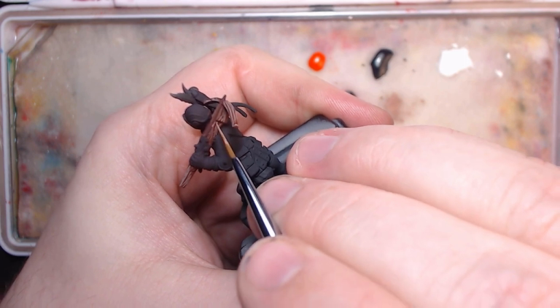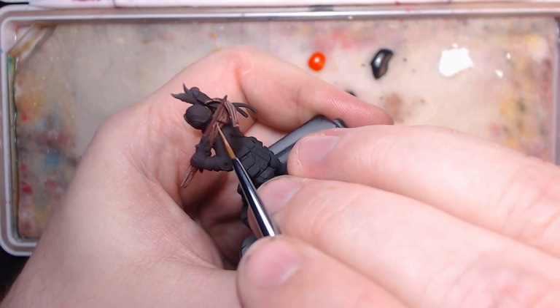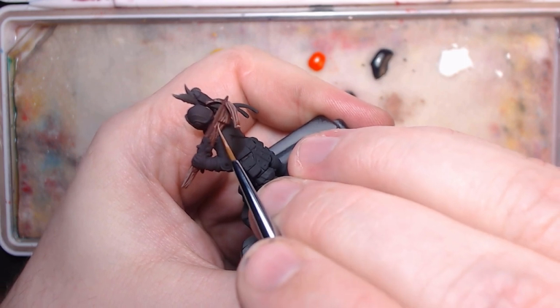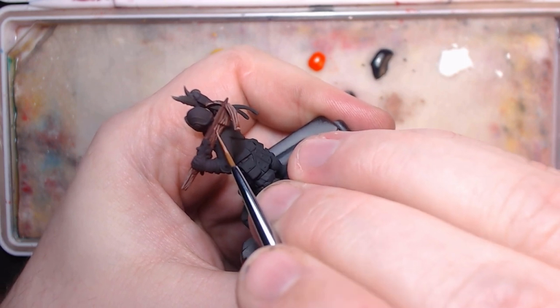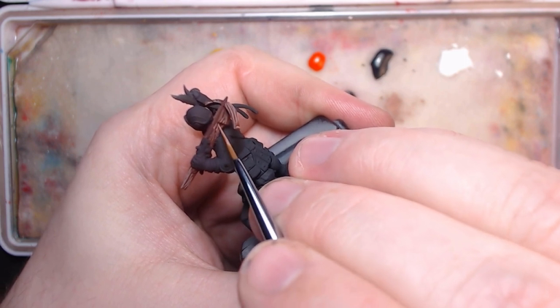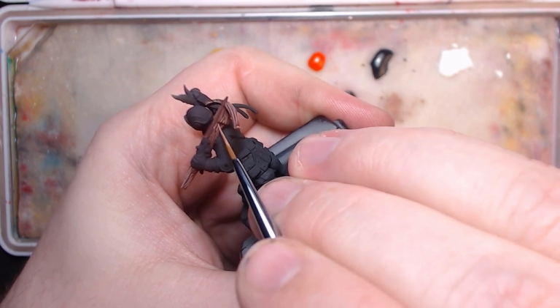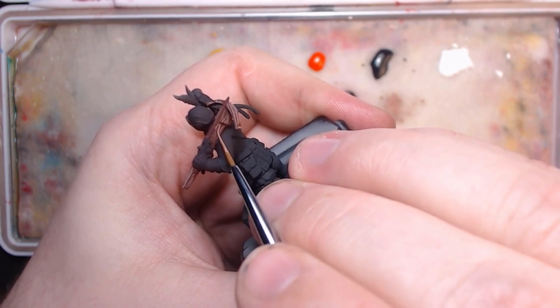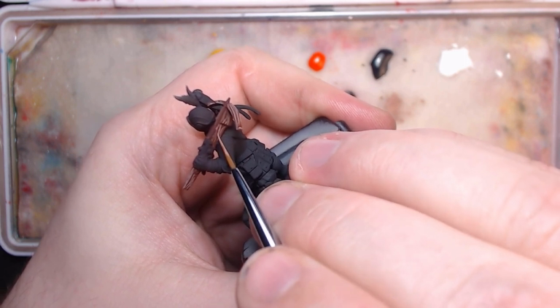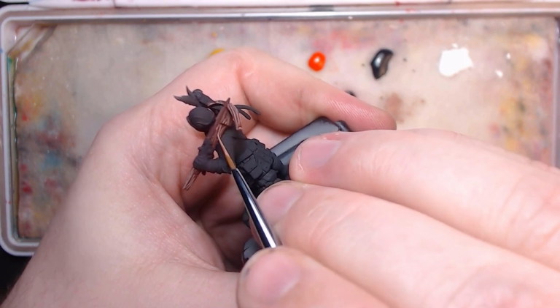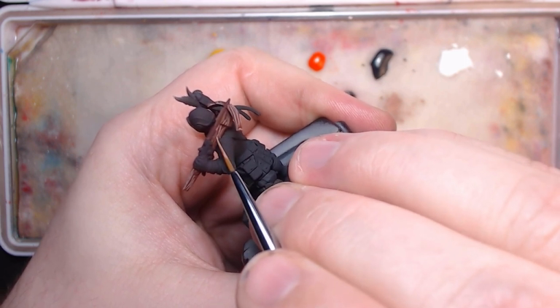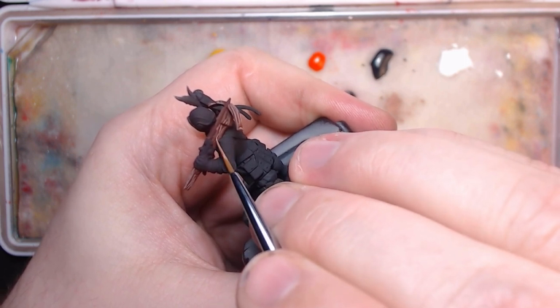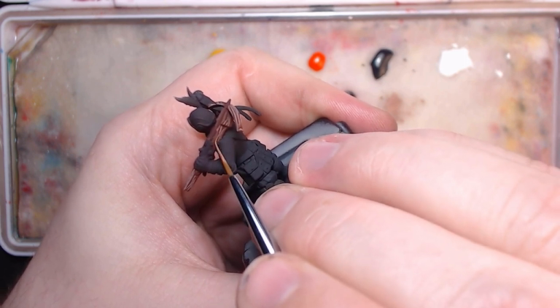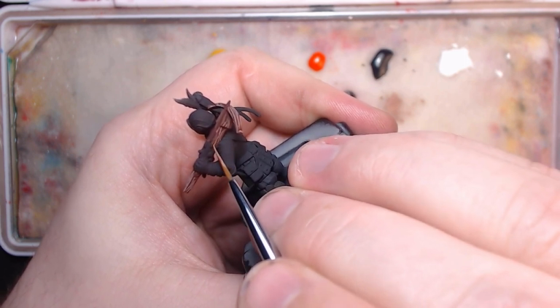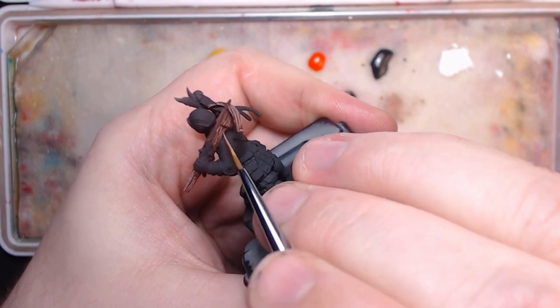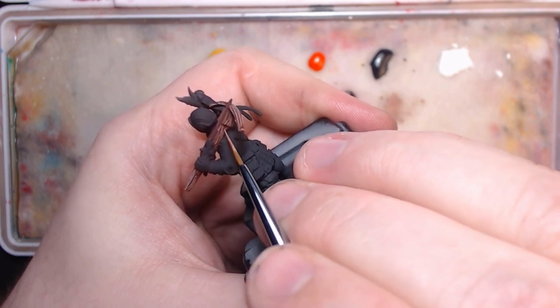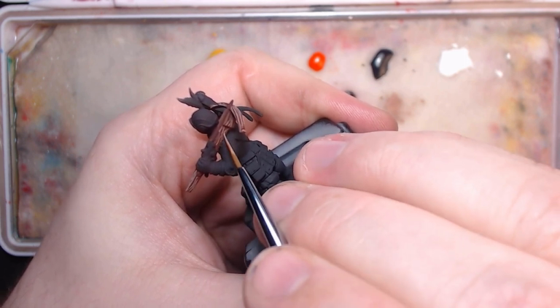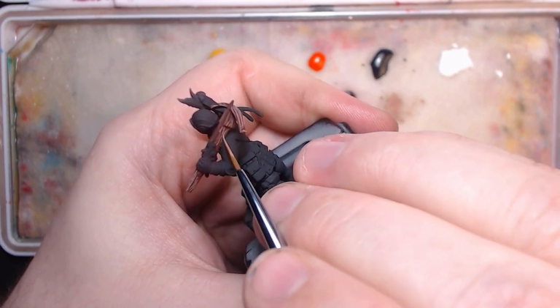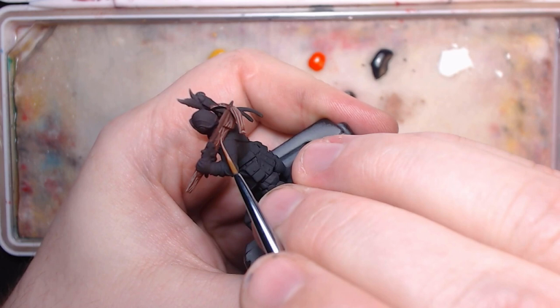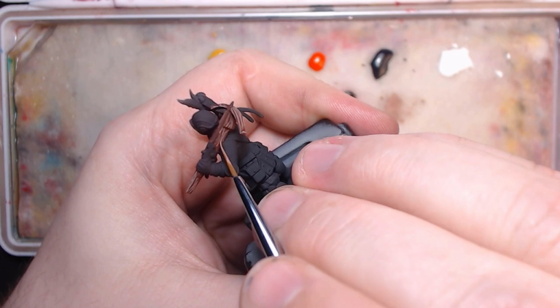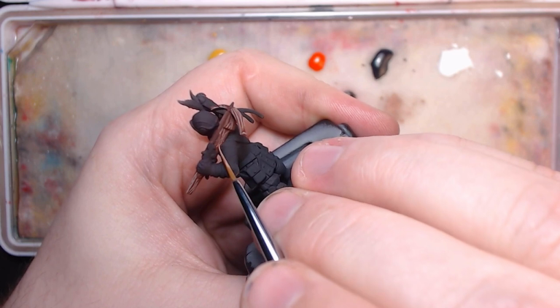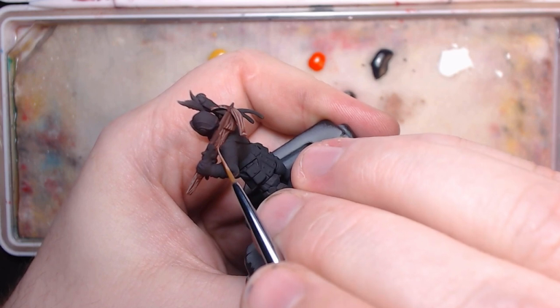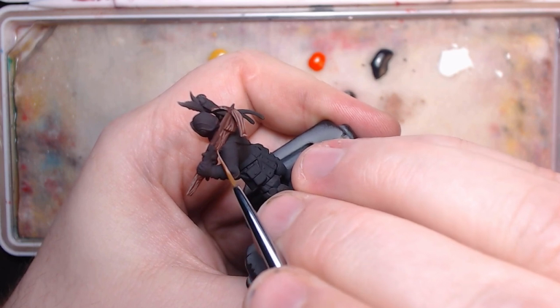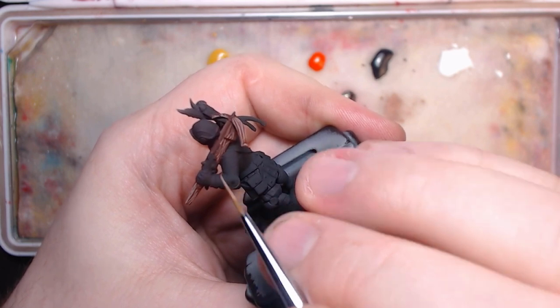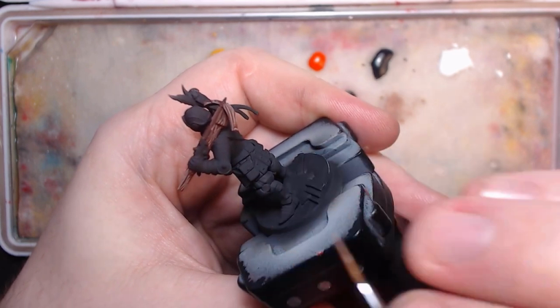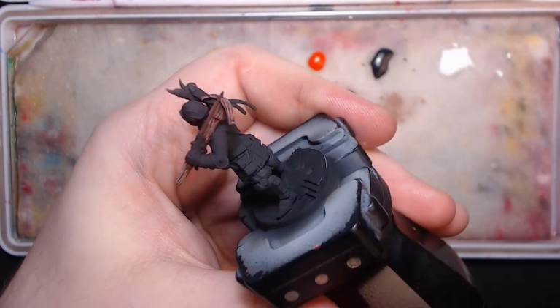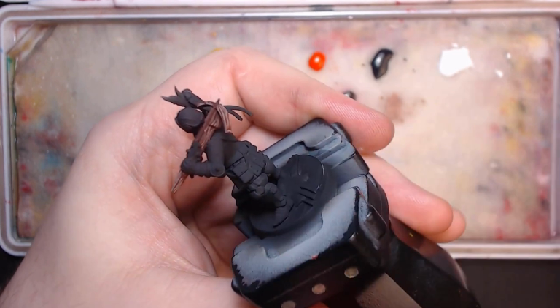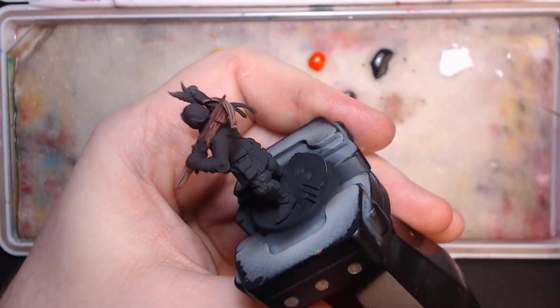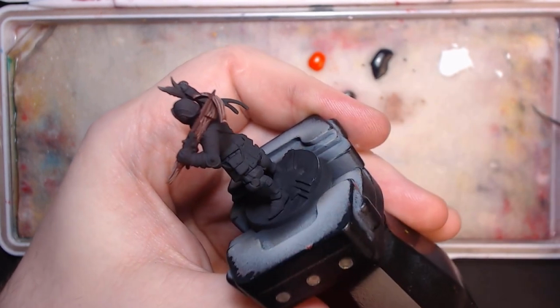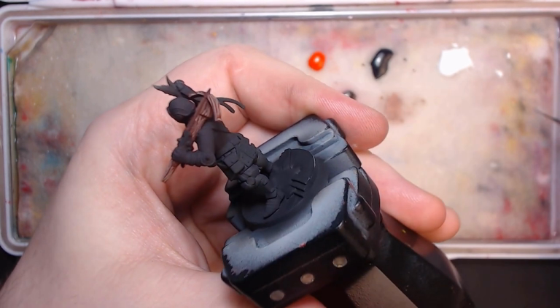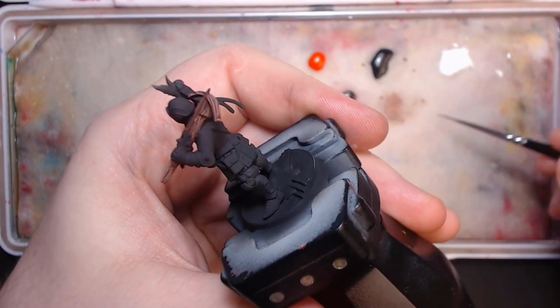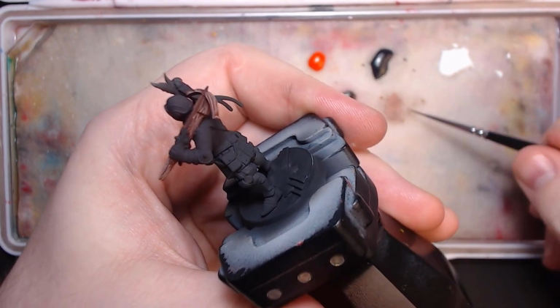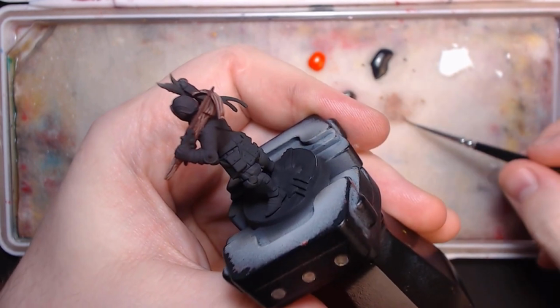I also highlight these grain lines towards the center a bit brighter, as a wash of sorts is going over top this, so they need to be visible through it.